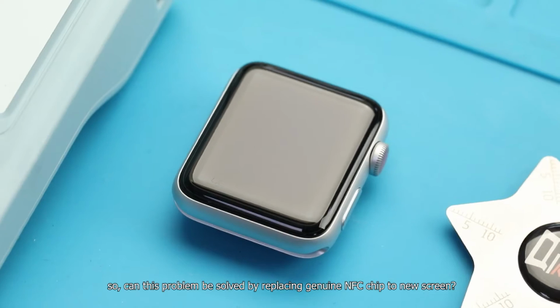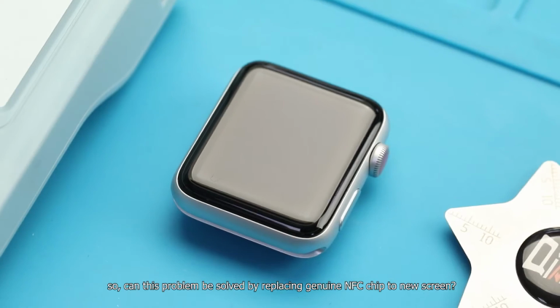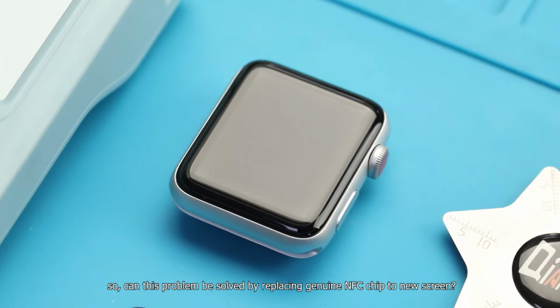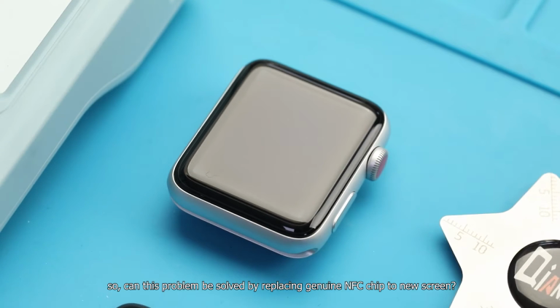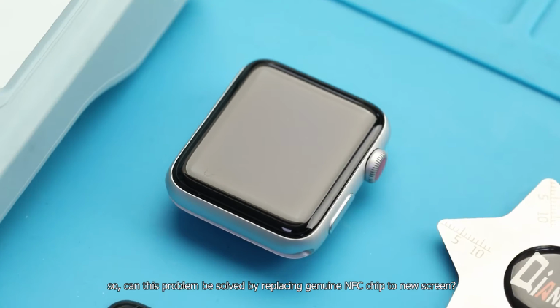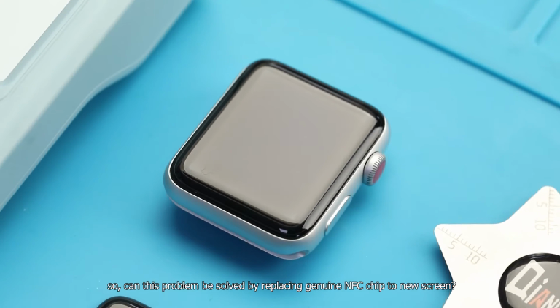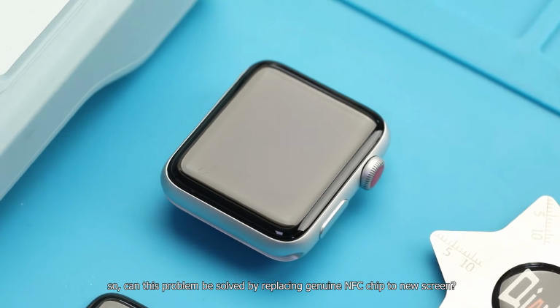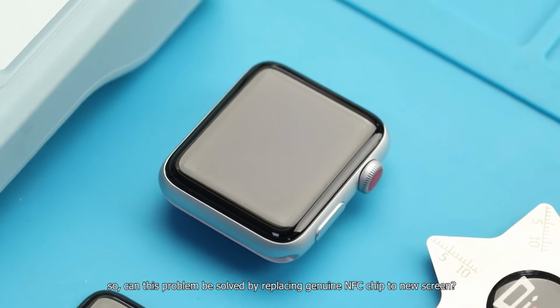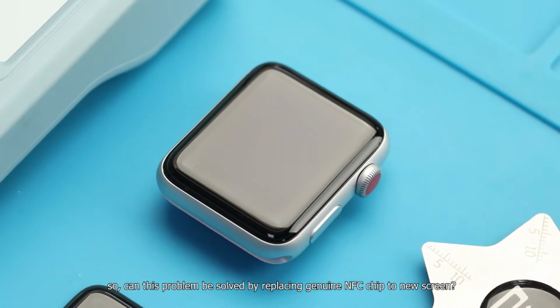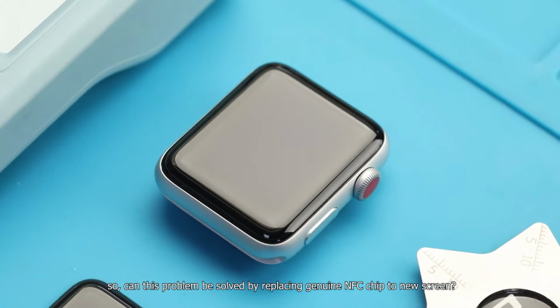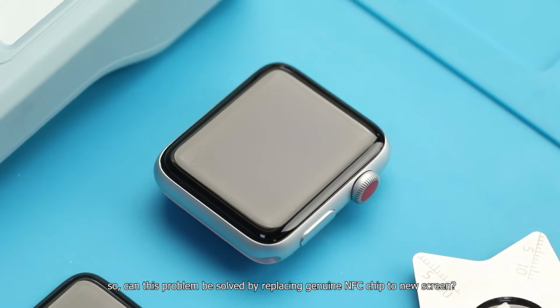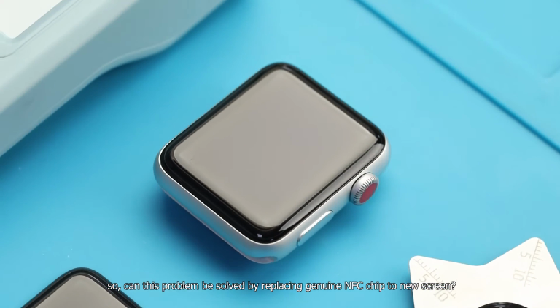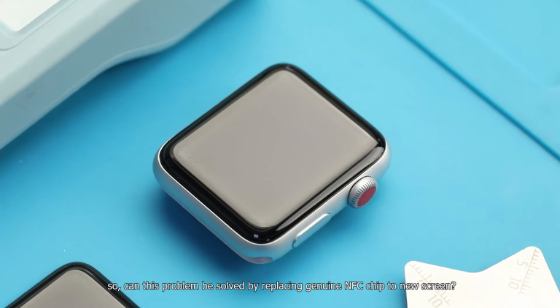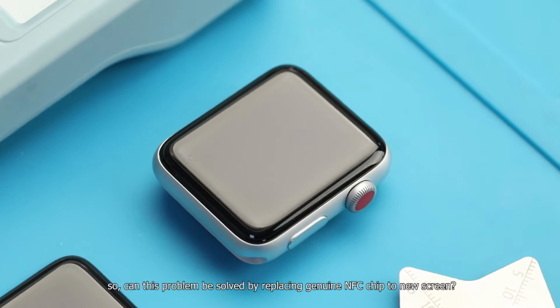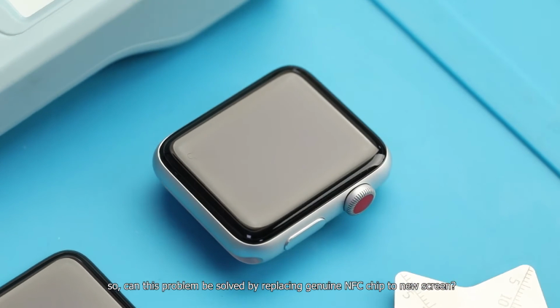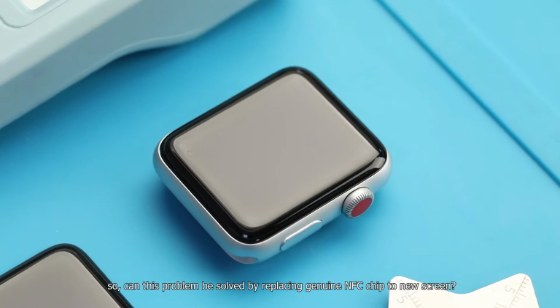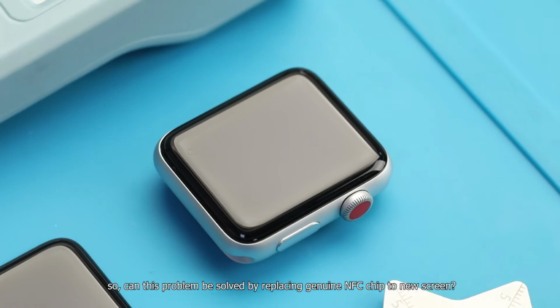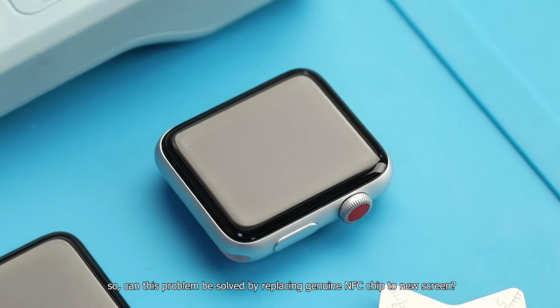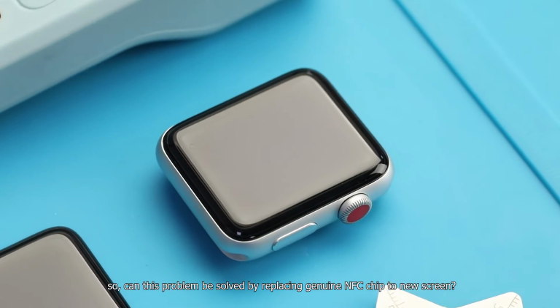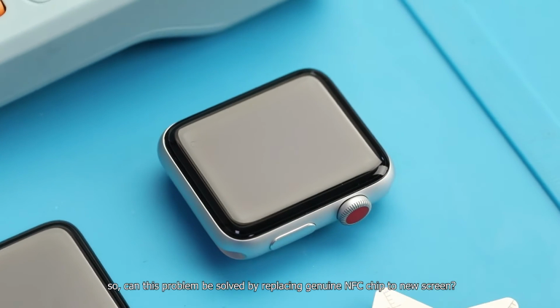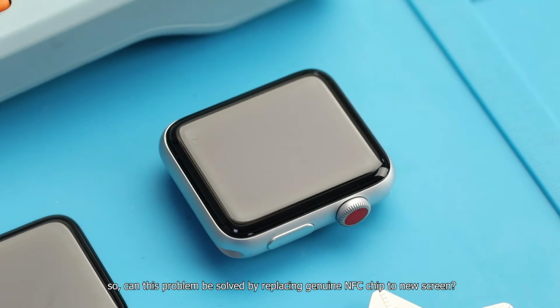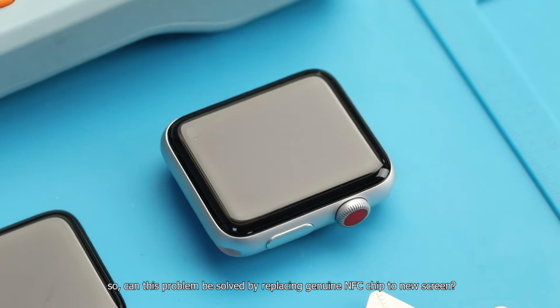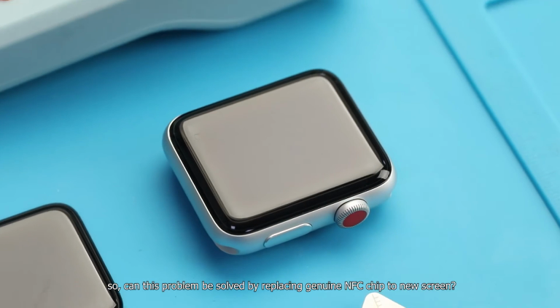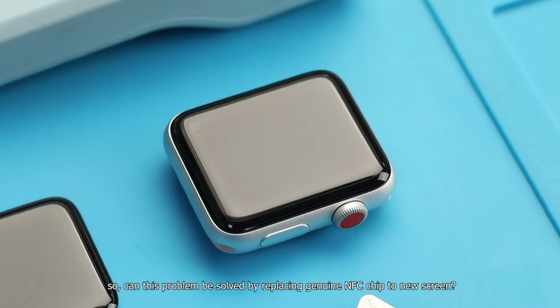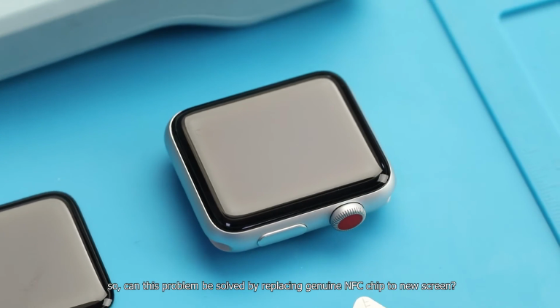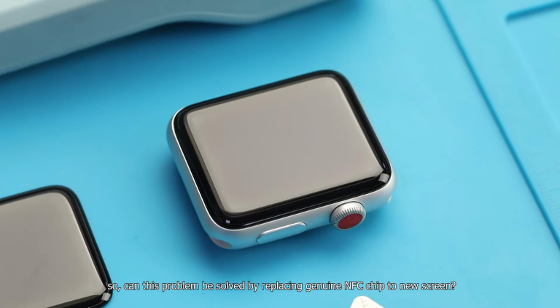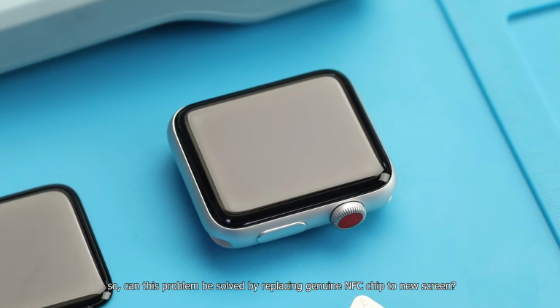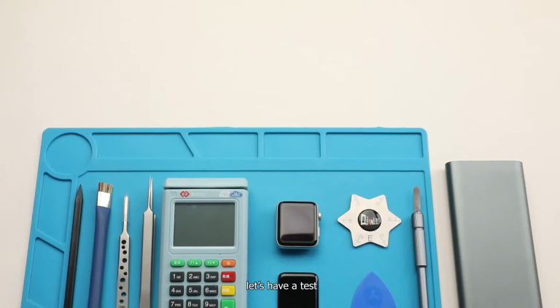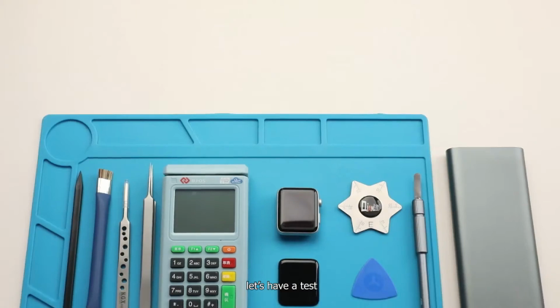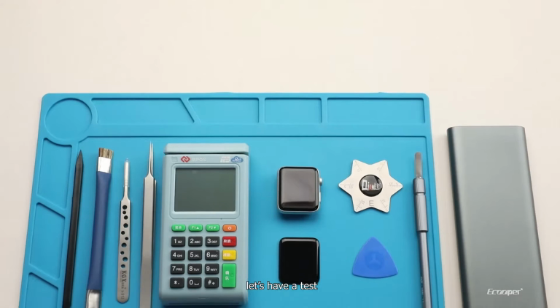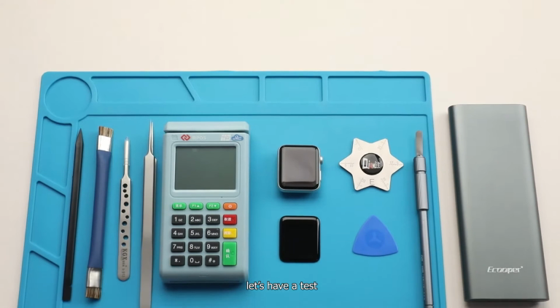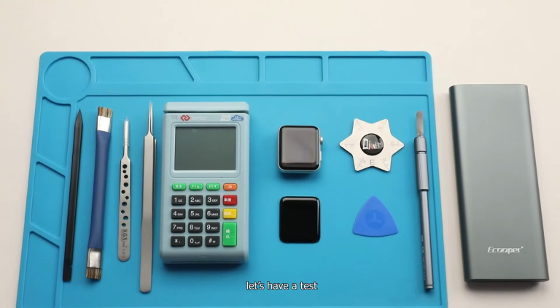So can this problem be solved by replacing the genuine NFC chip onto the new screen? Let's have a test.